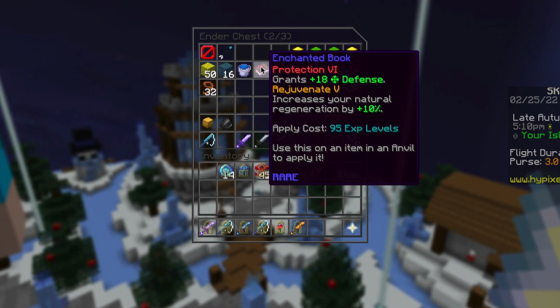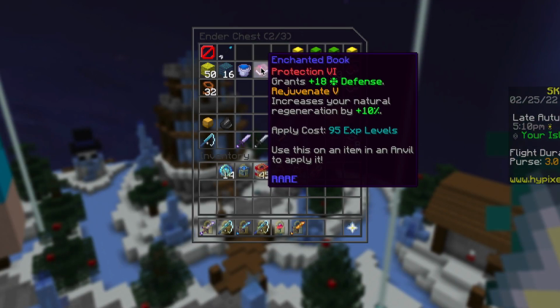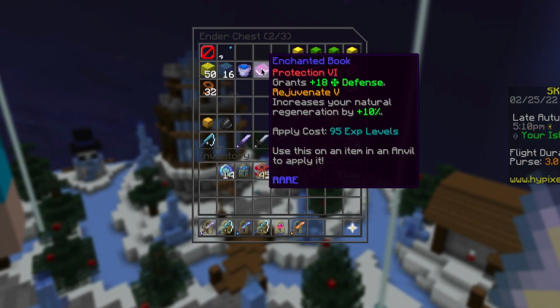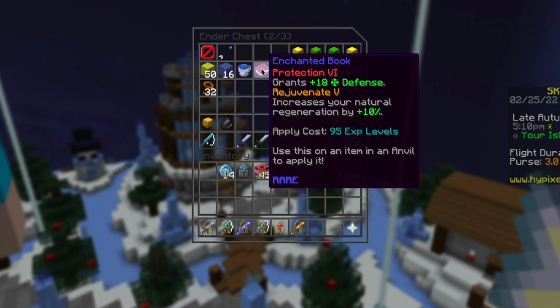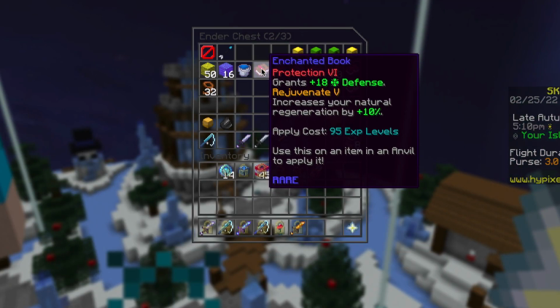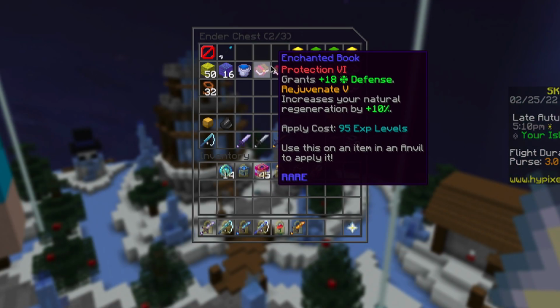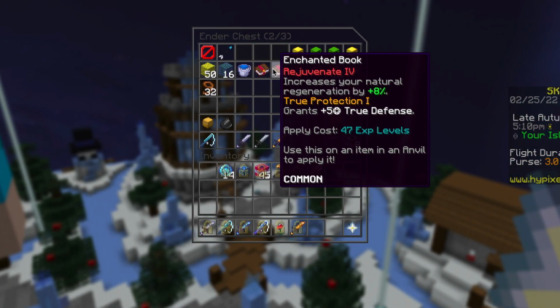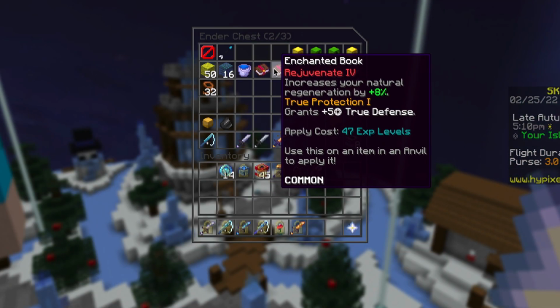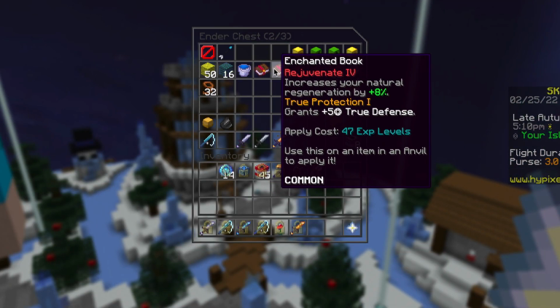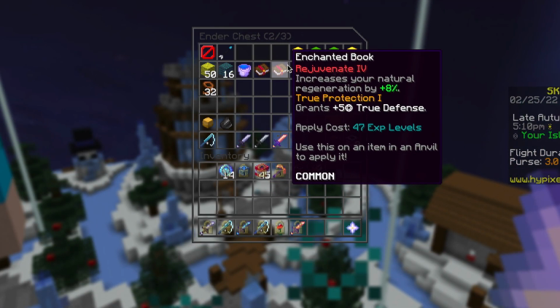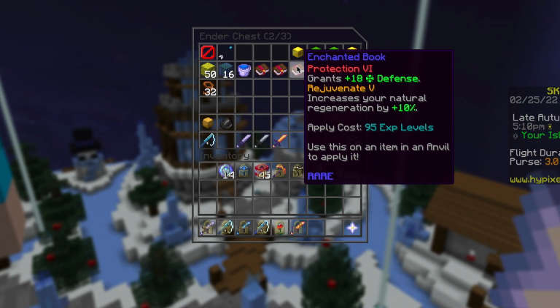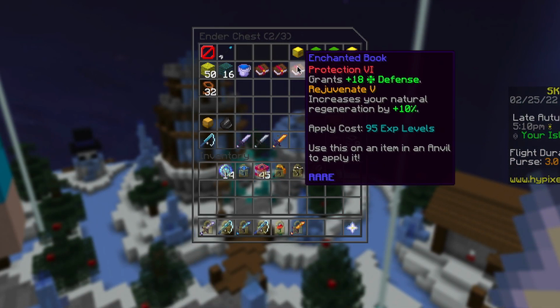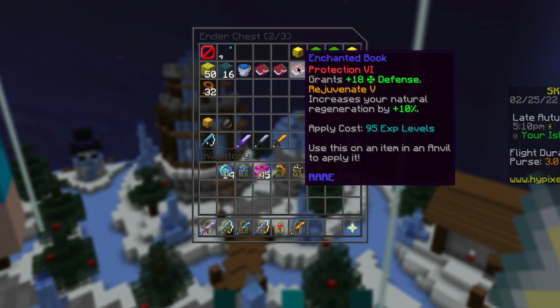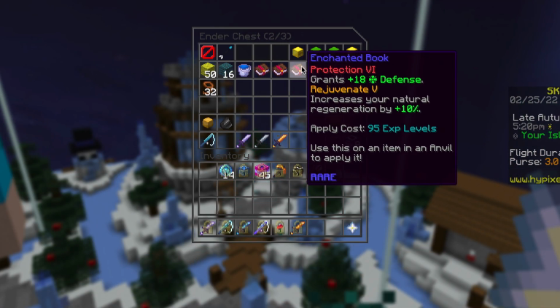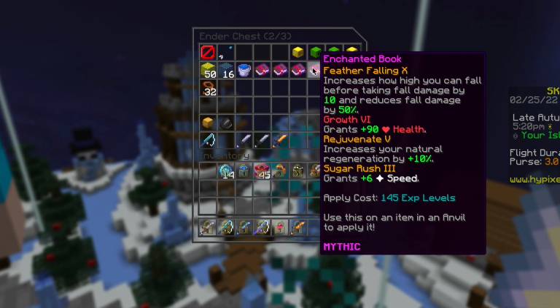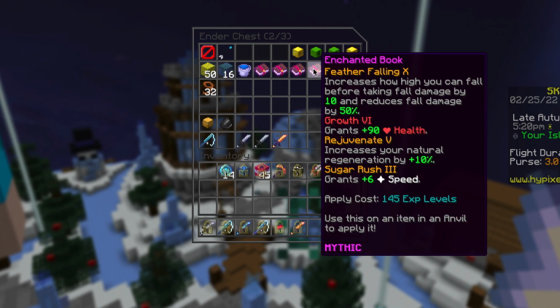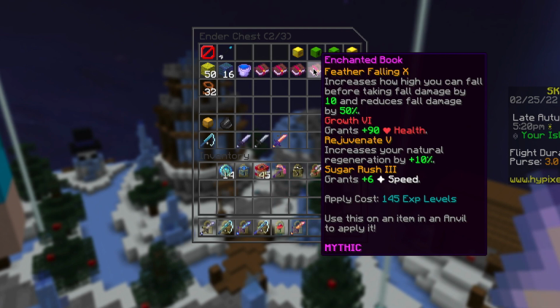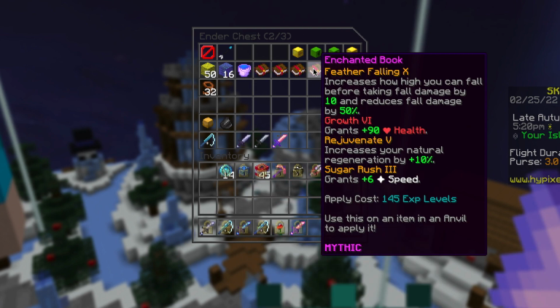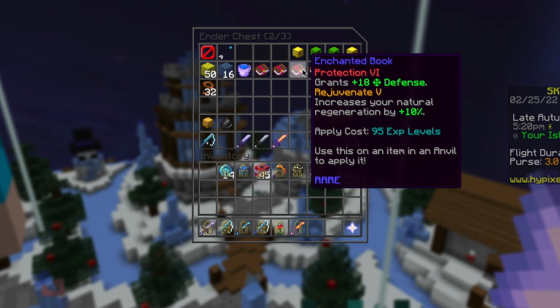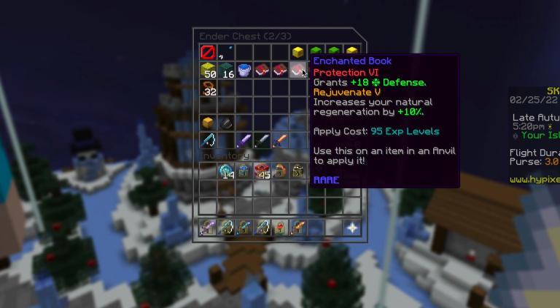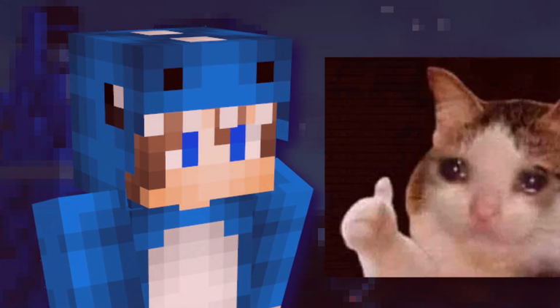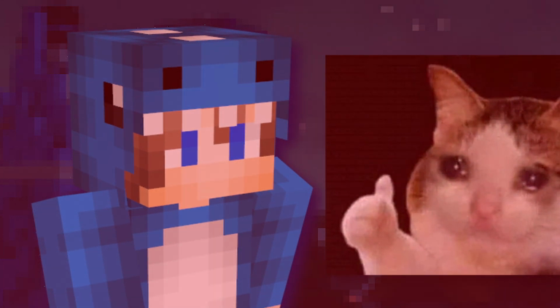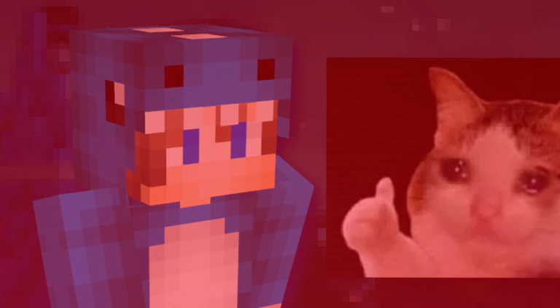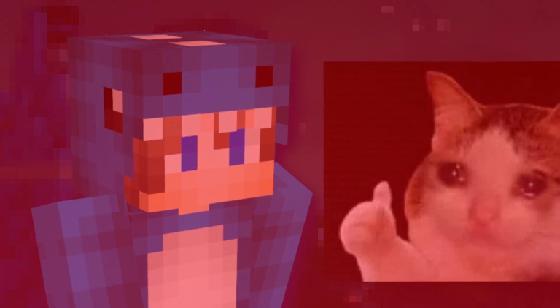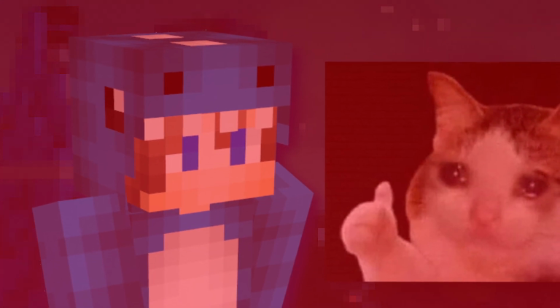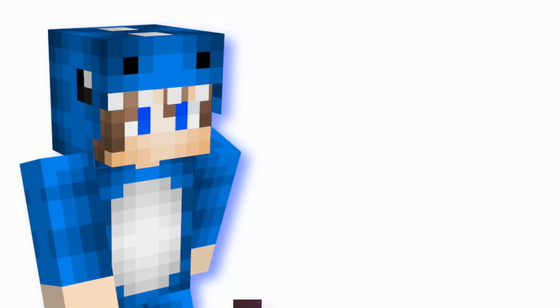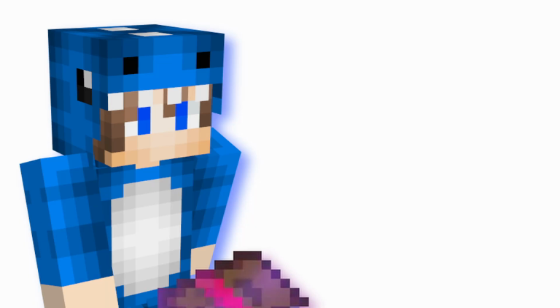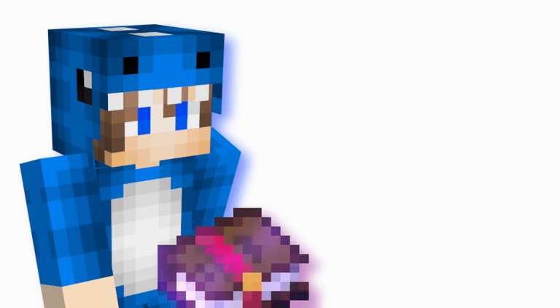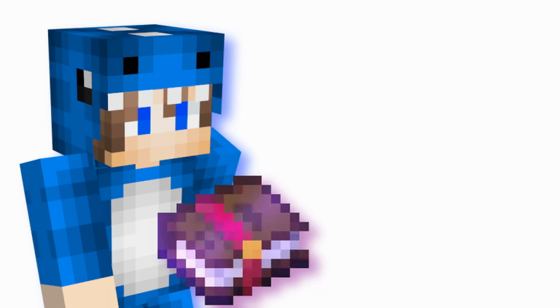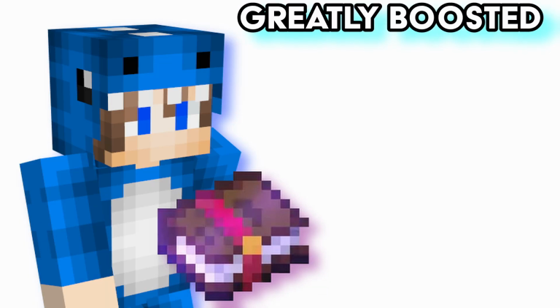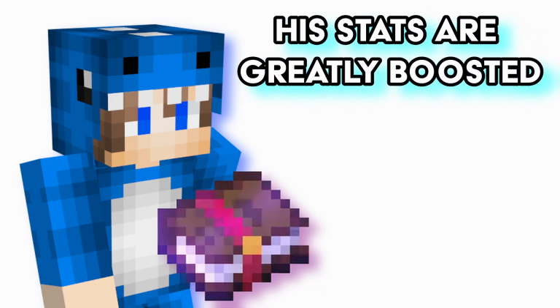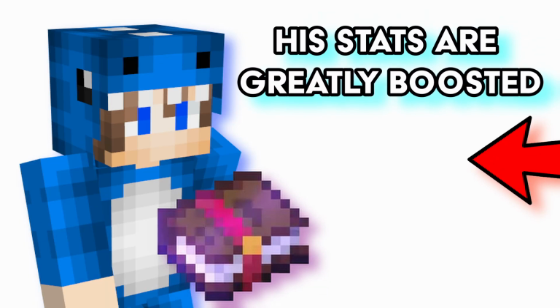Here you can see 4 books that I'll put on my armor. It includes some of the top enchants that I can afford and will greatly boost my stats.